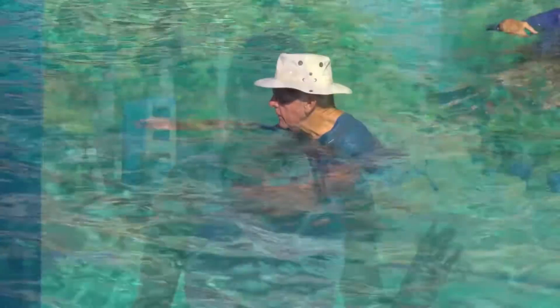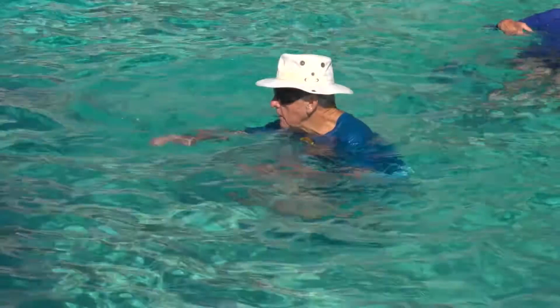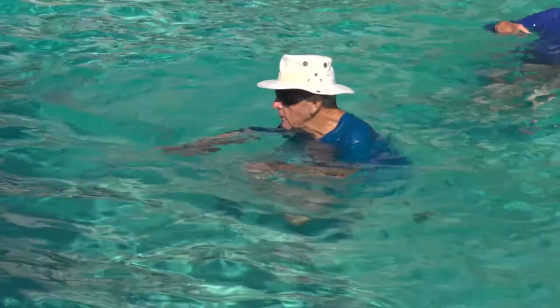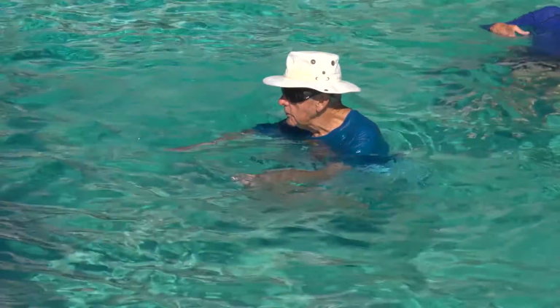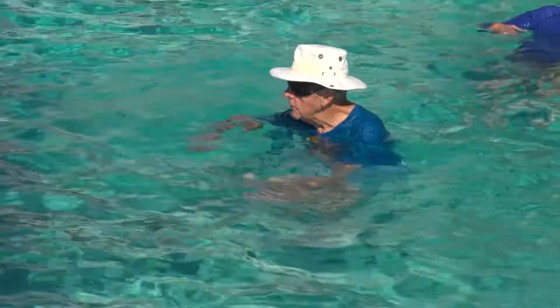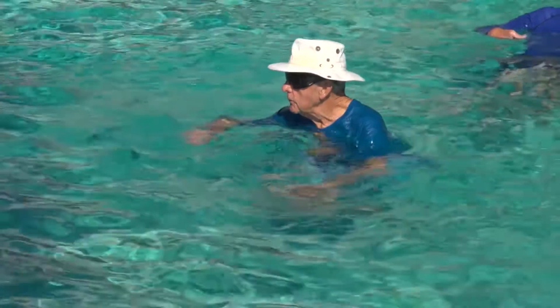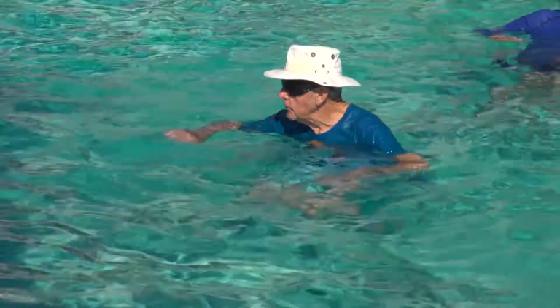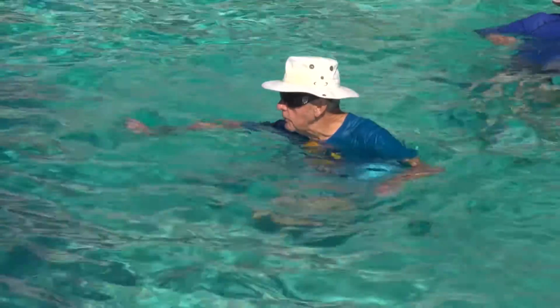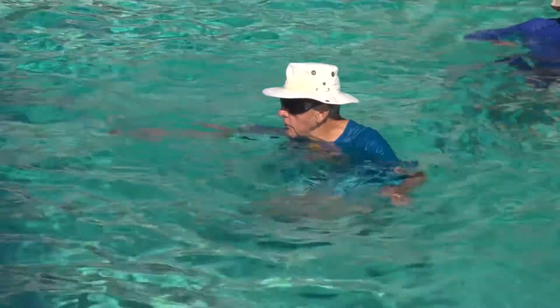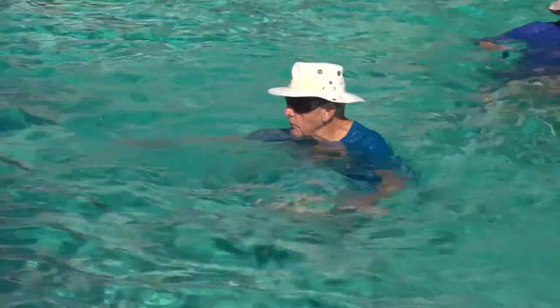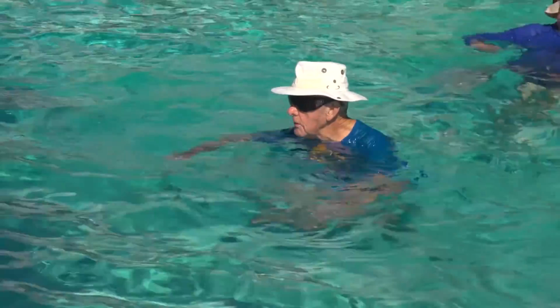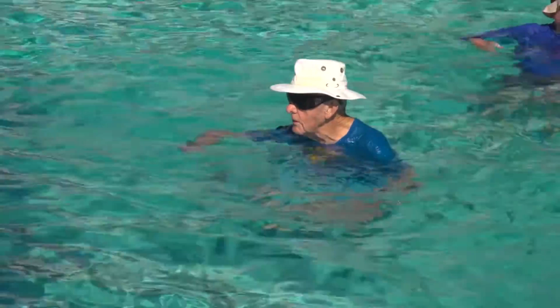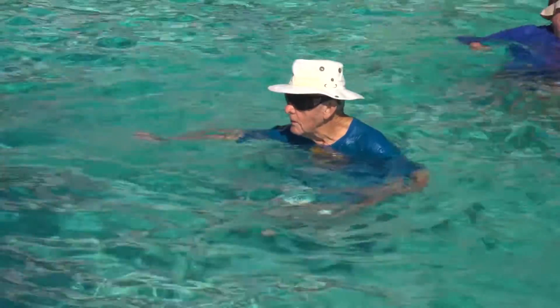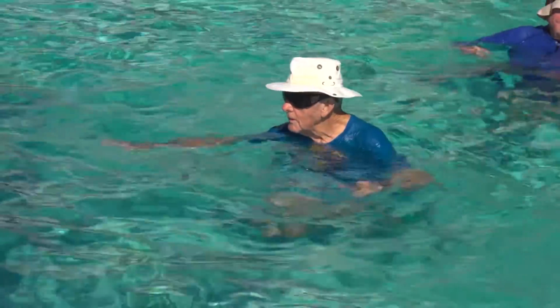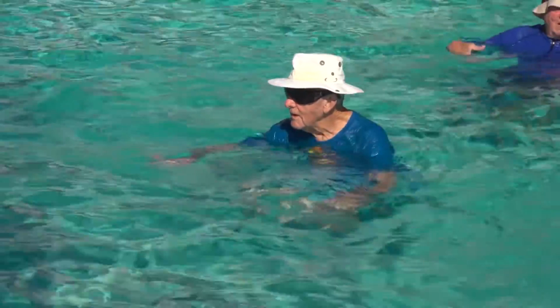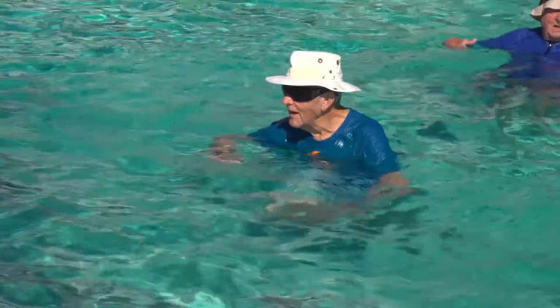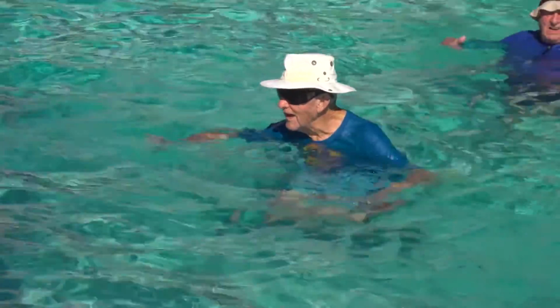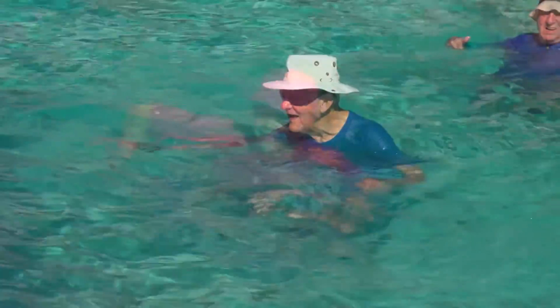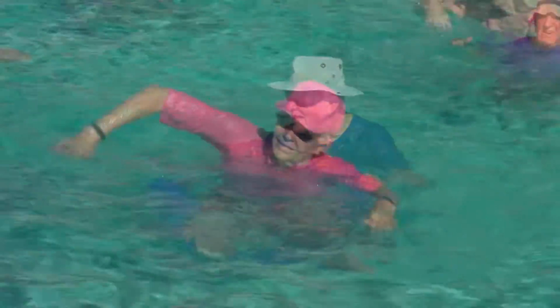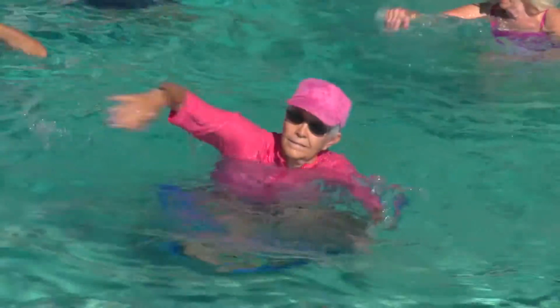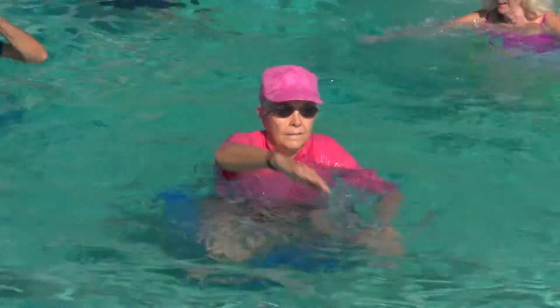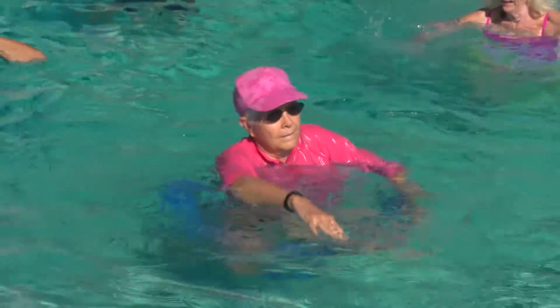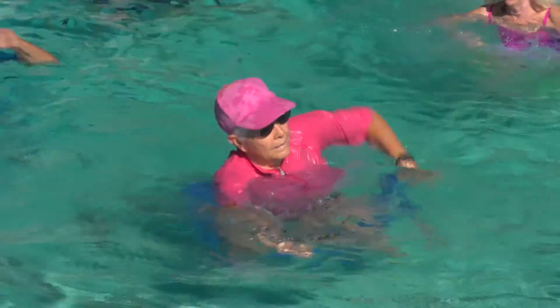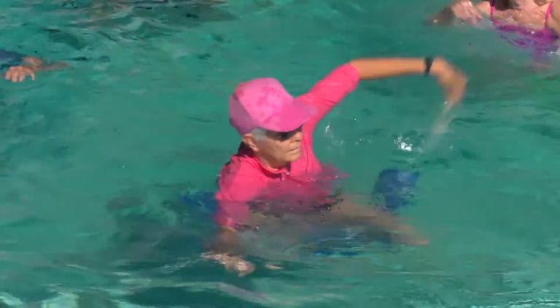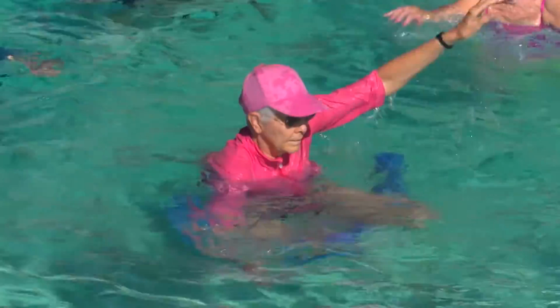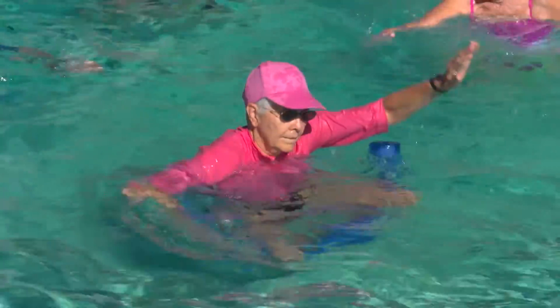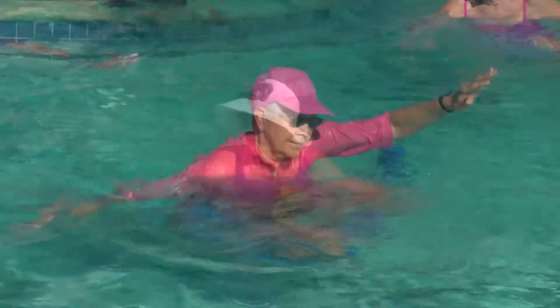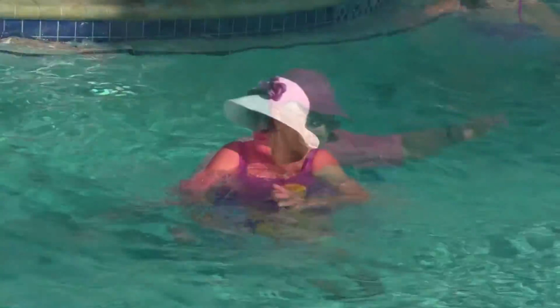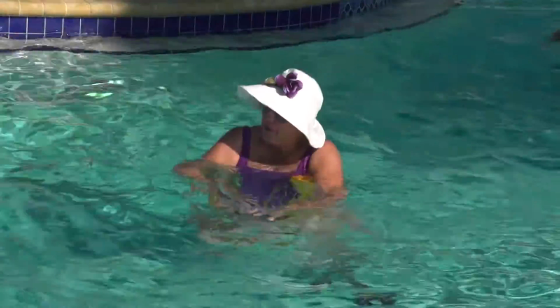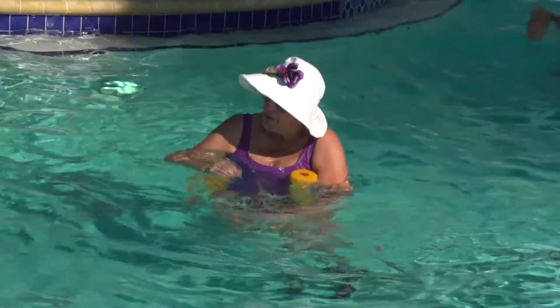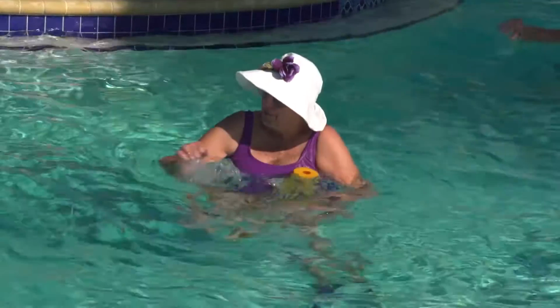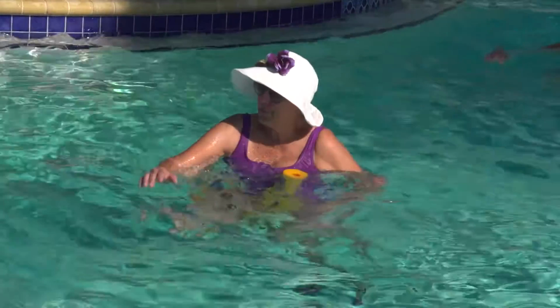Bend the noodle into a horseshoe shape. You can kneel on it with one knee. If that's too easy, you can kneel on it with both knees.